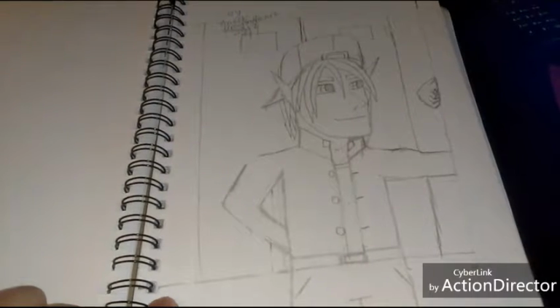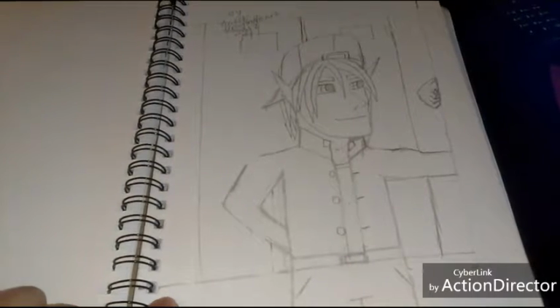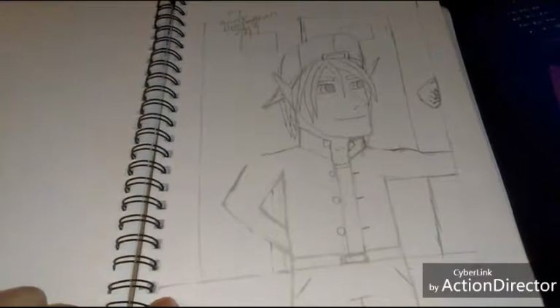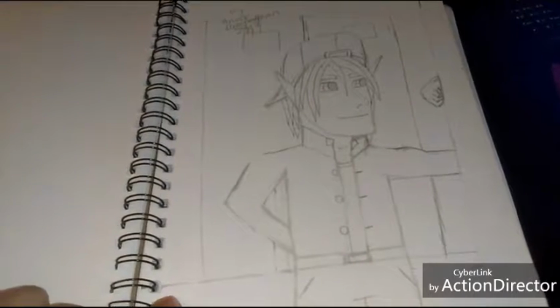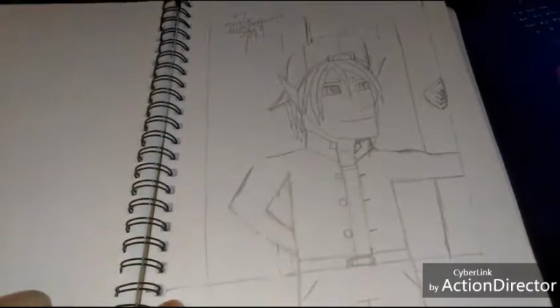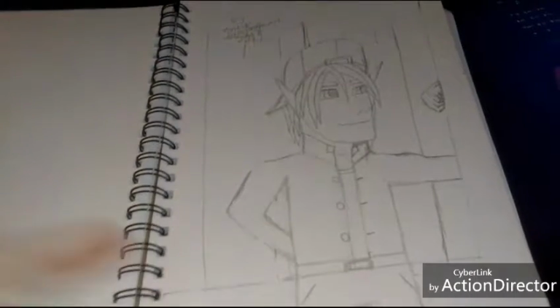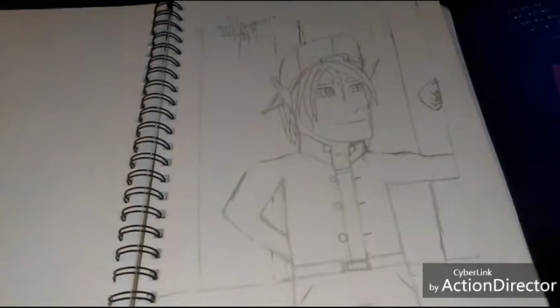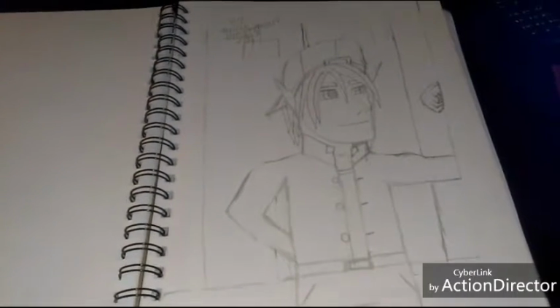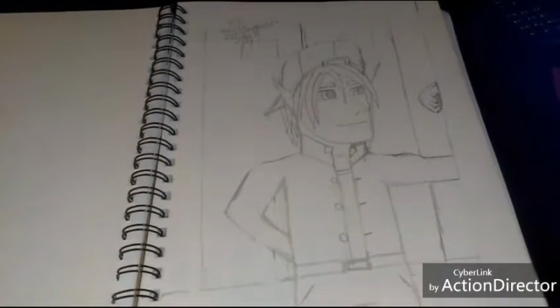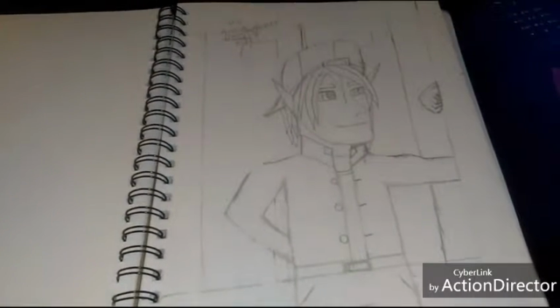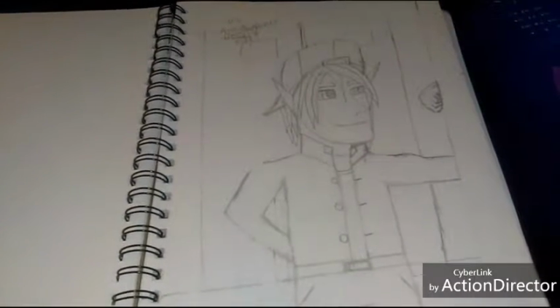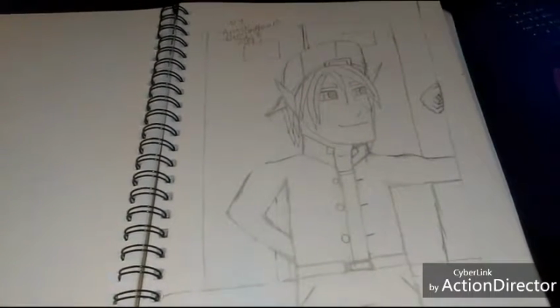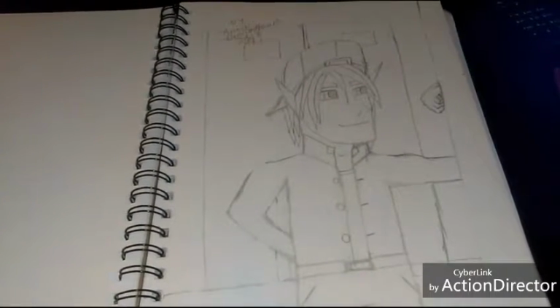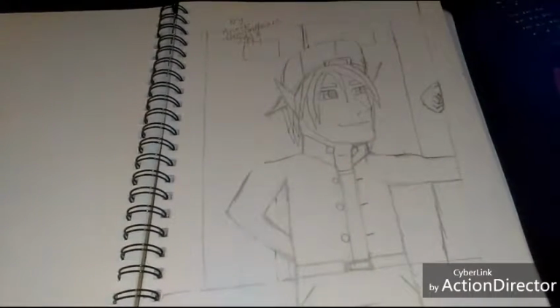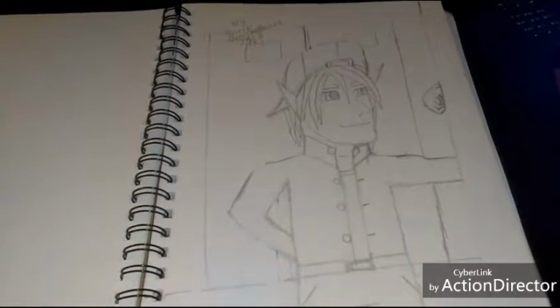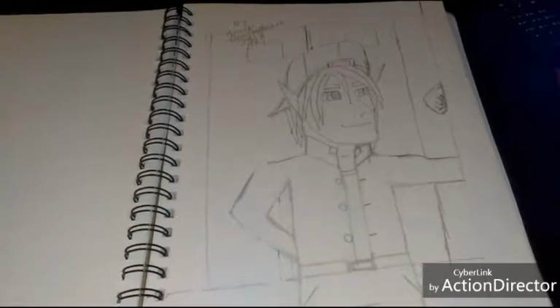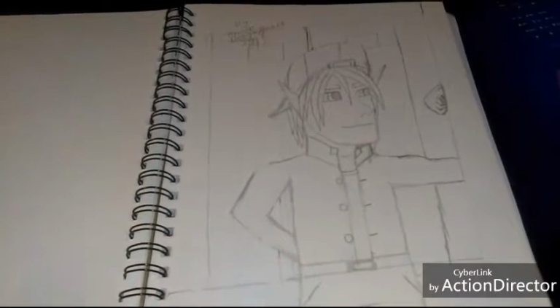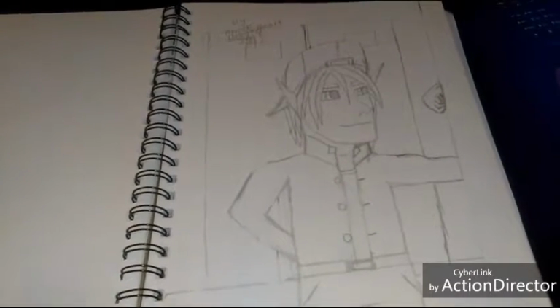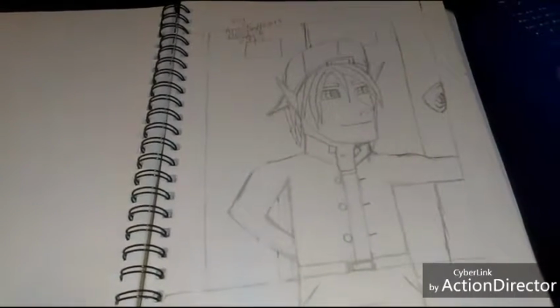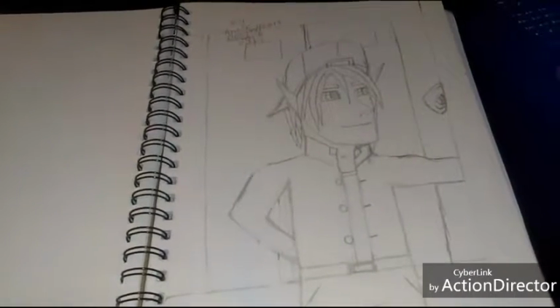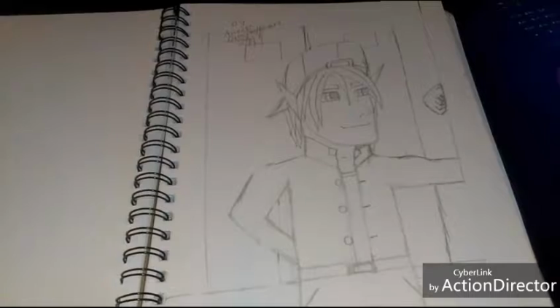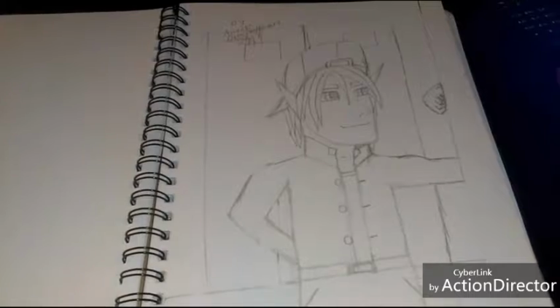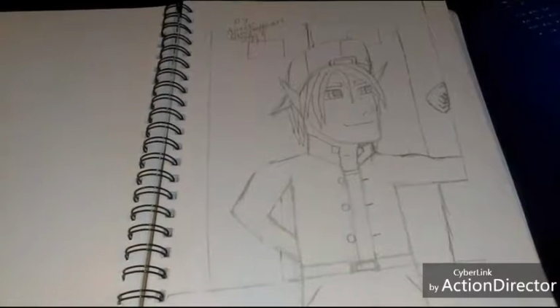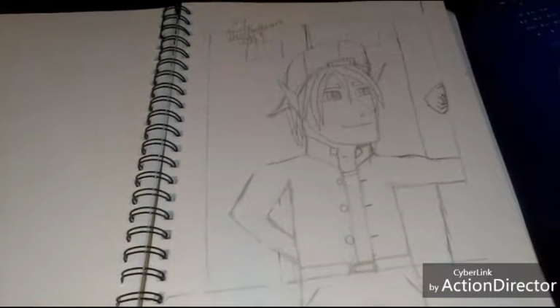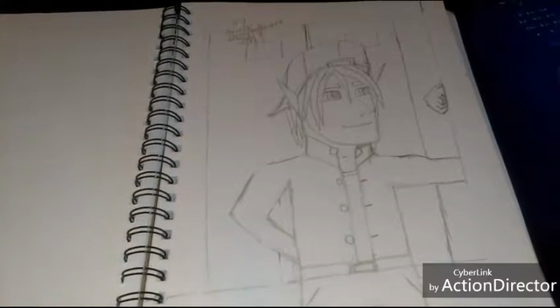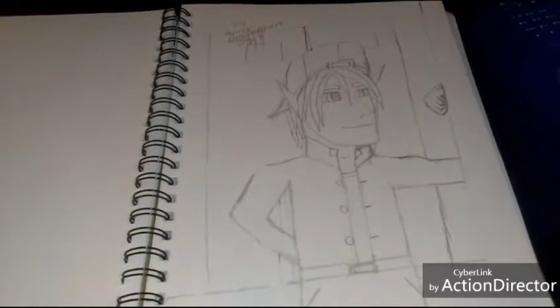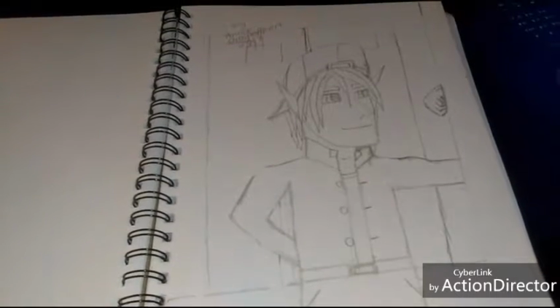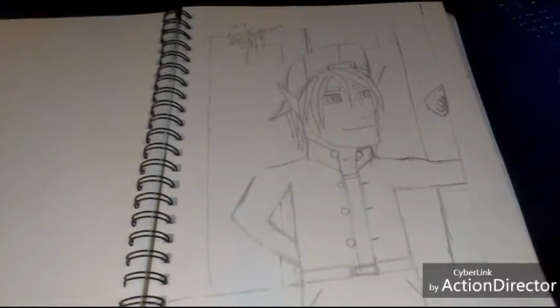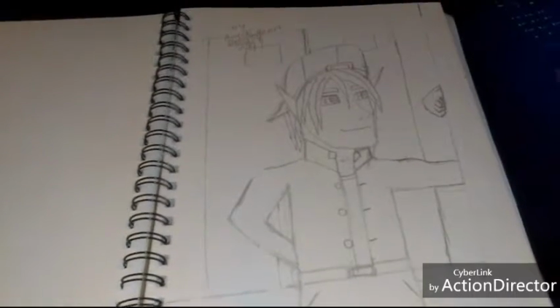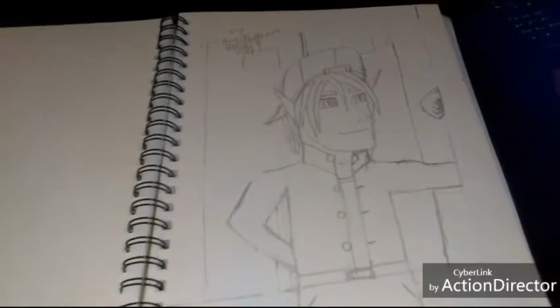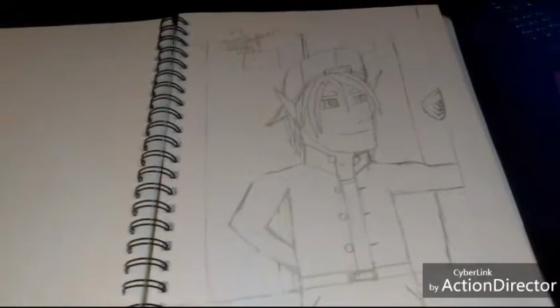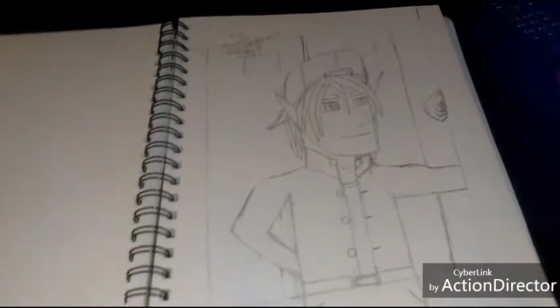Also, if I draw humans, I just need to get a good marker for the skin, because I still don't have it.